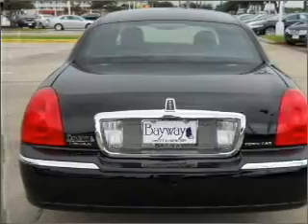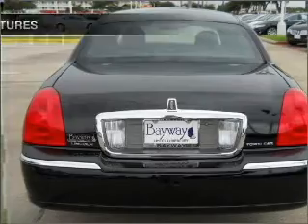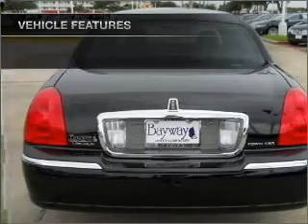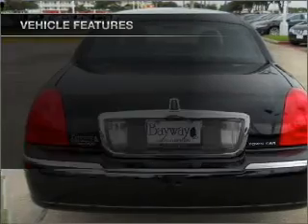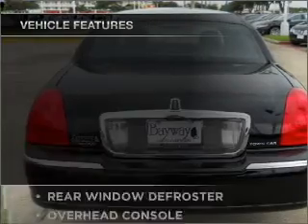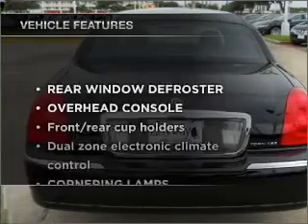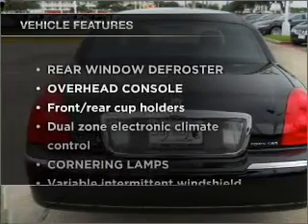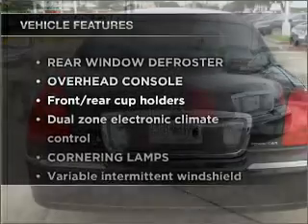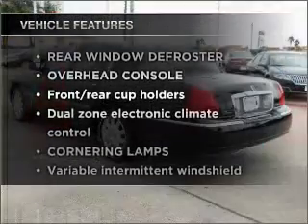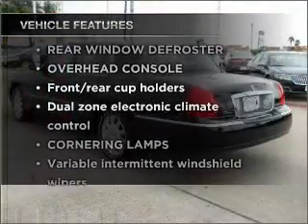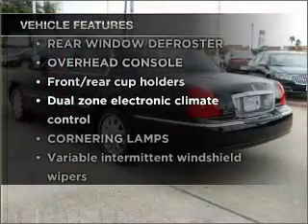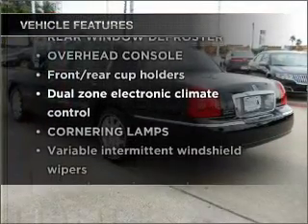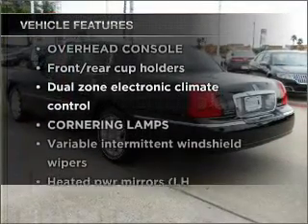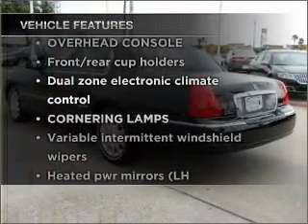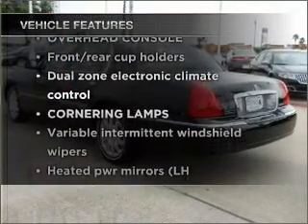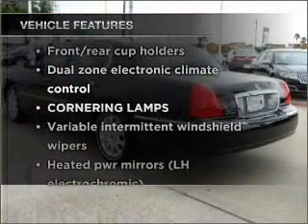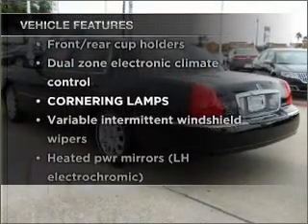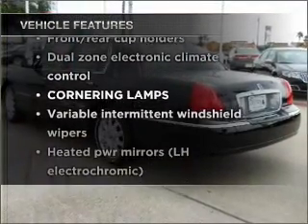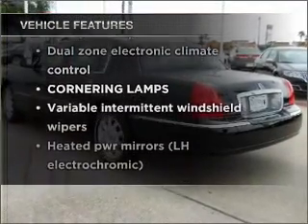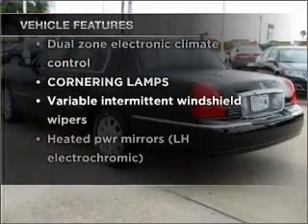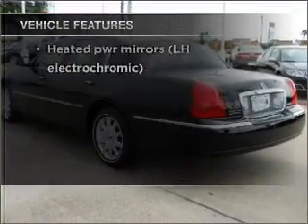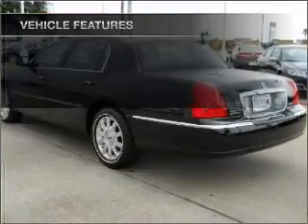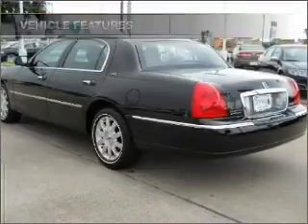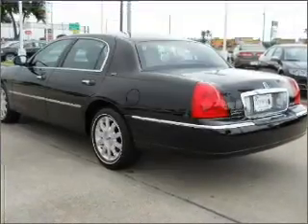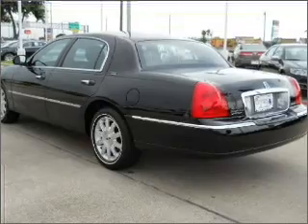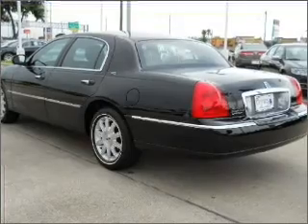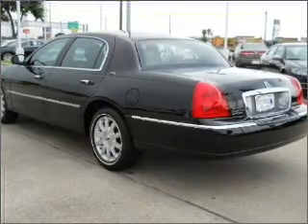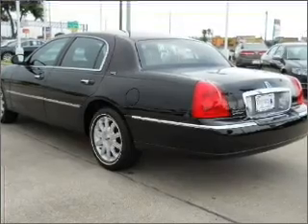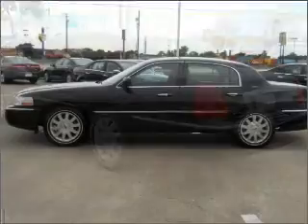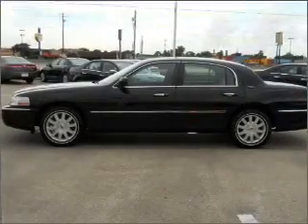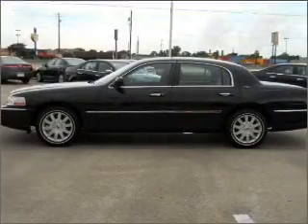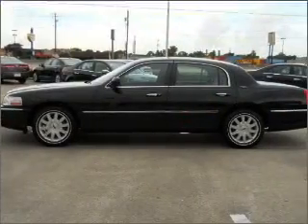Plus, enjoy these notable features that are included in this ride: power door locks, power windows, power steering, and cruise control.